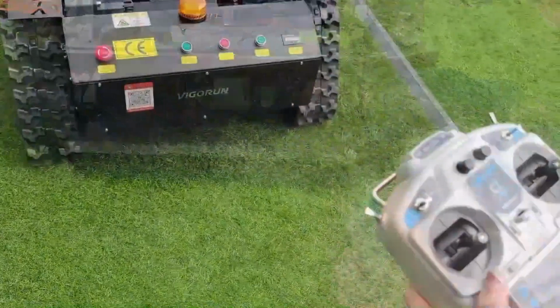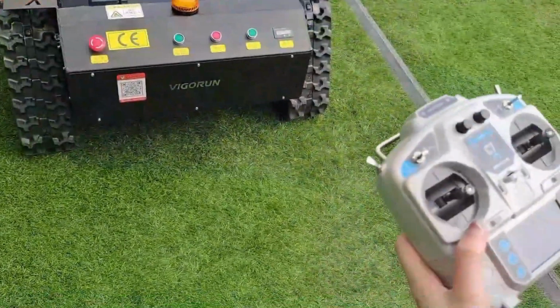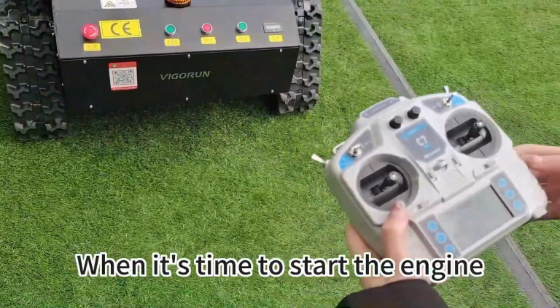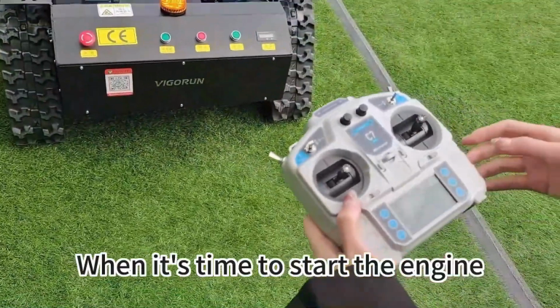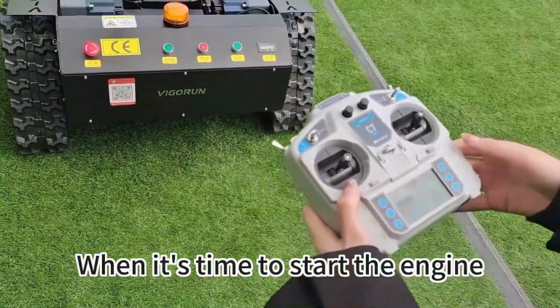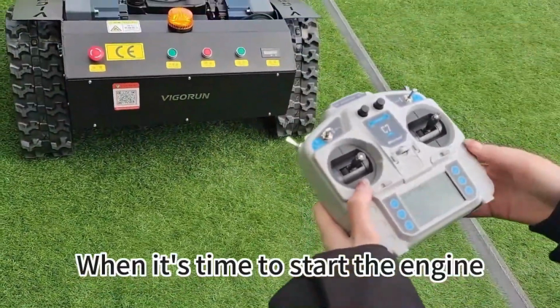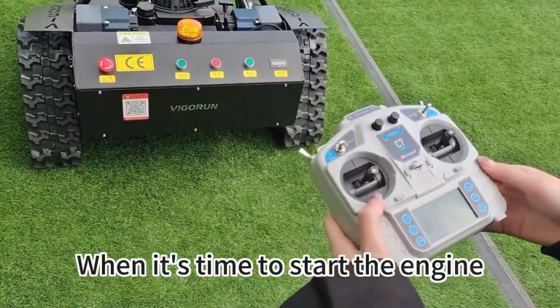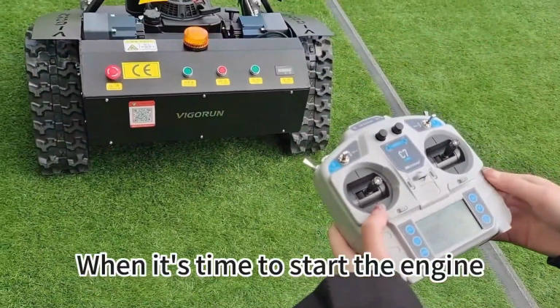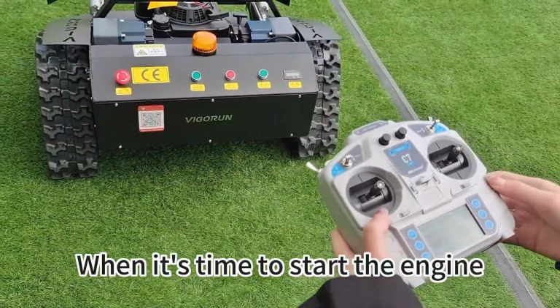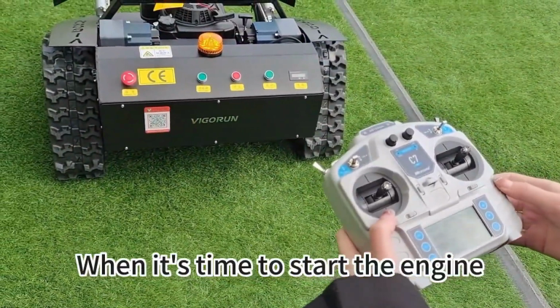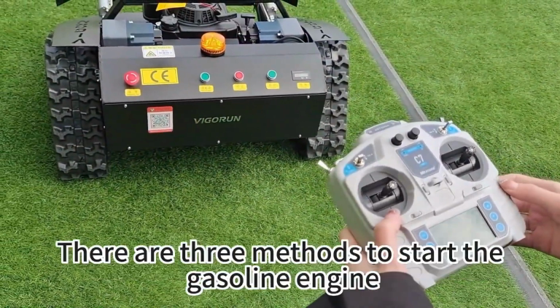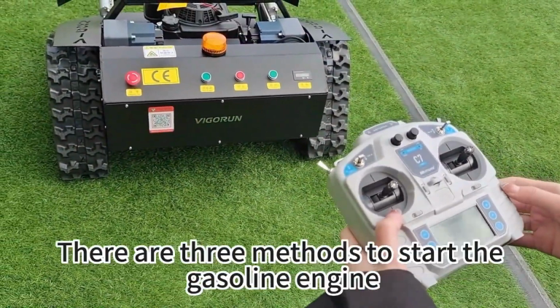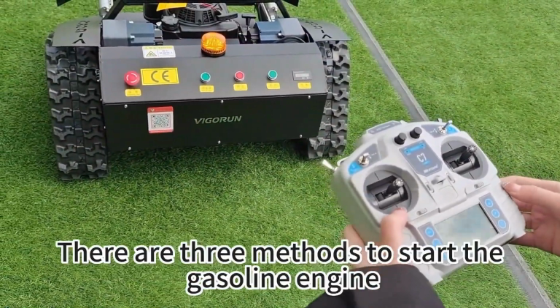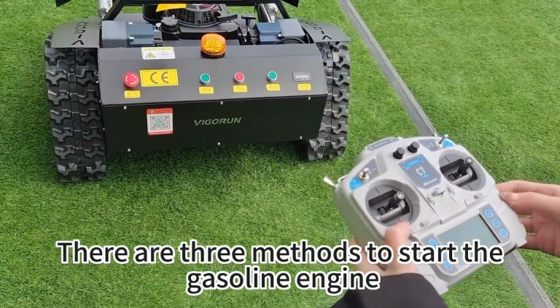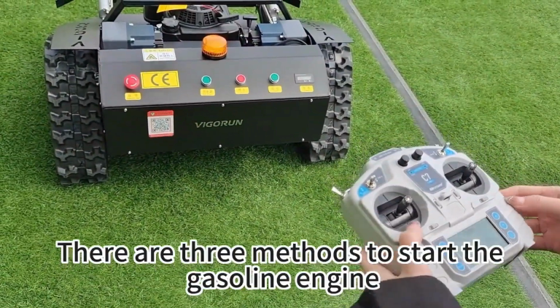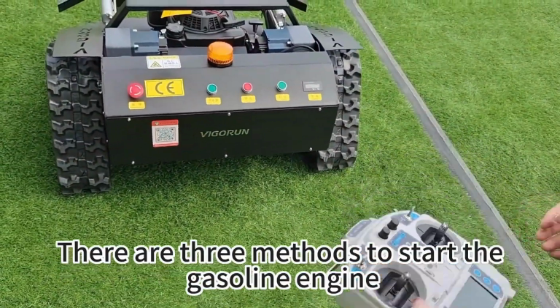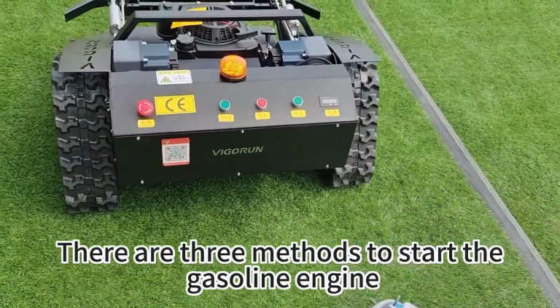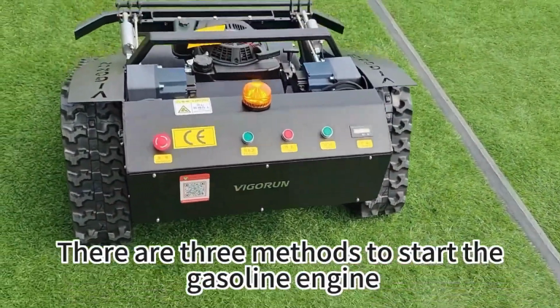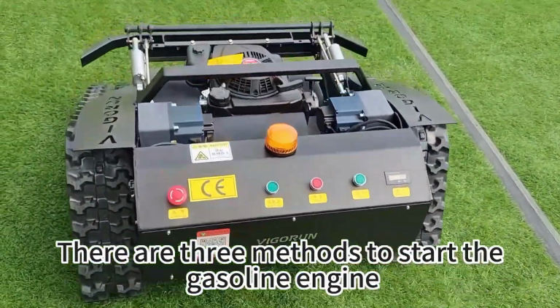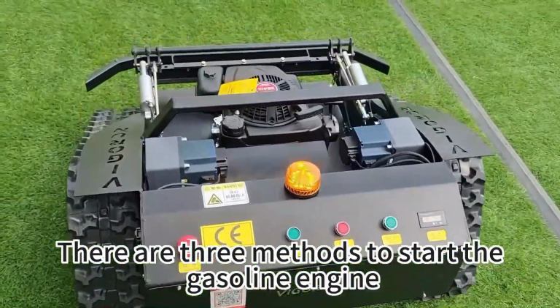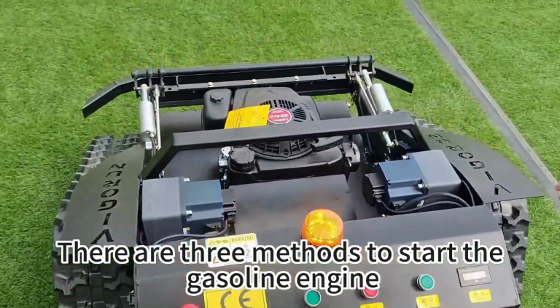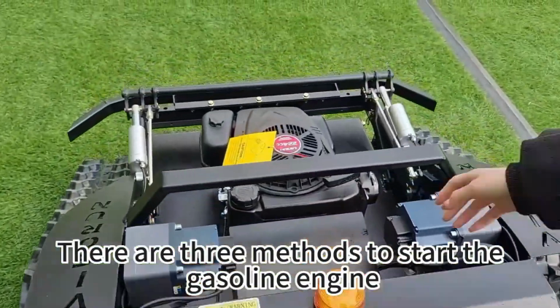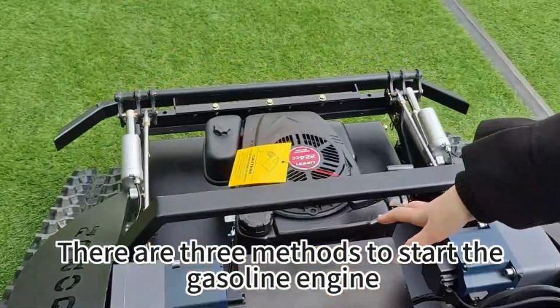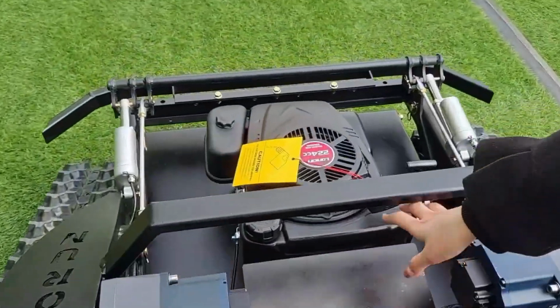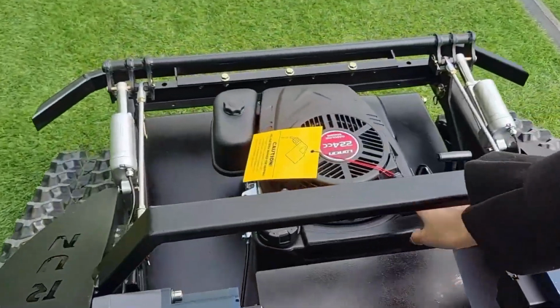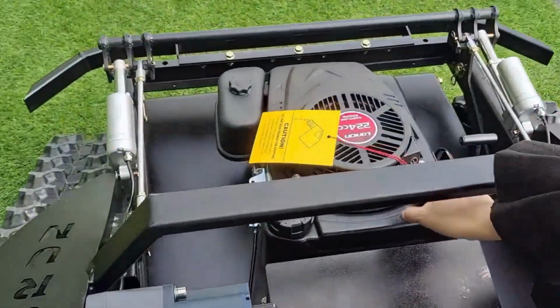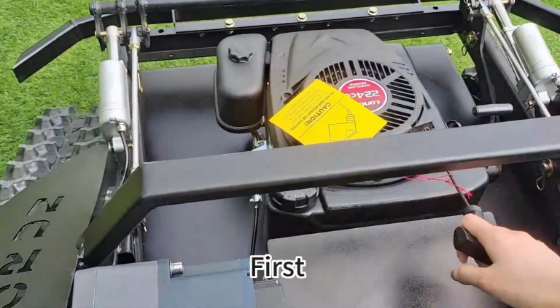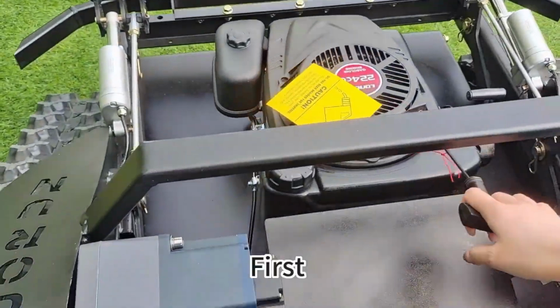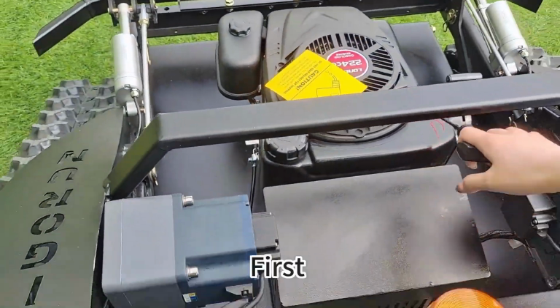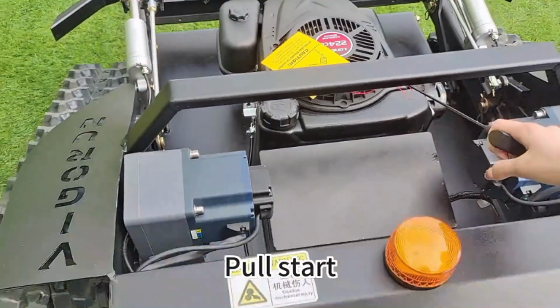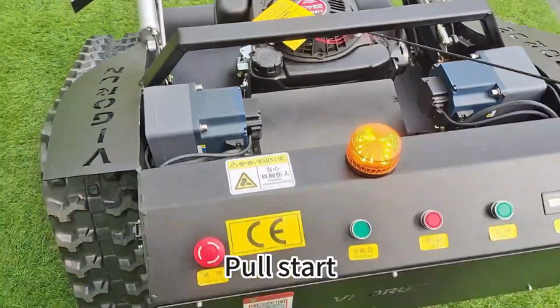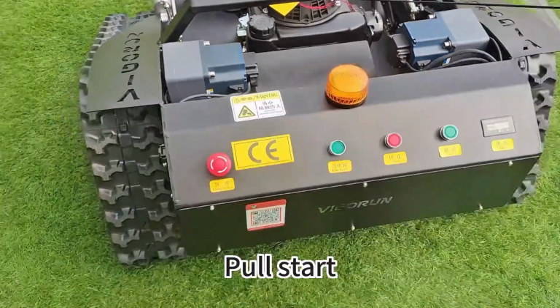When it's time to start the engine, there are three methods to start the gasoline engine. First, pull start.